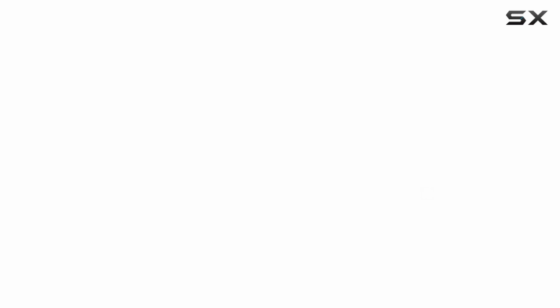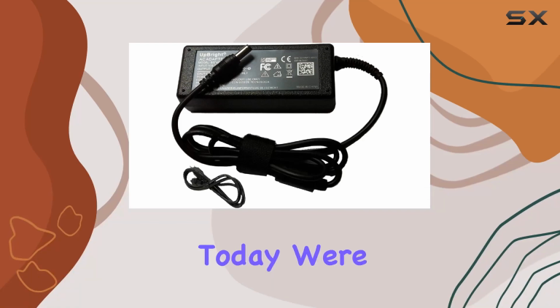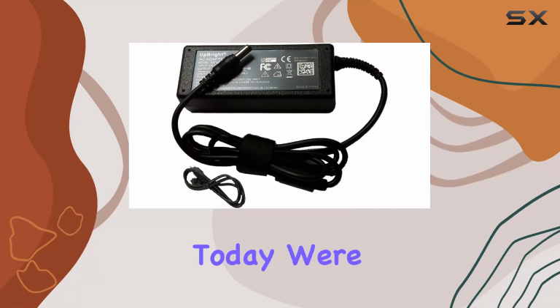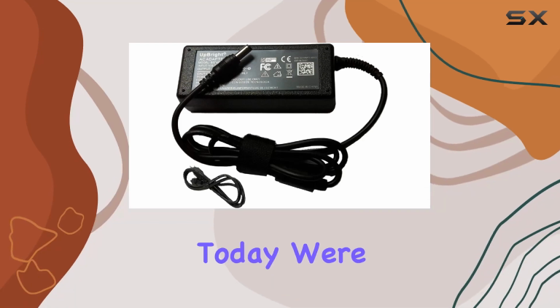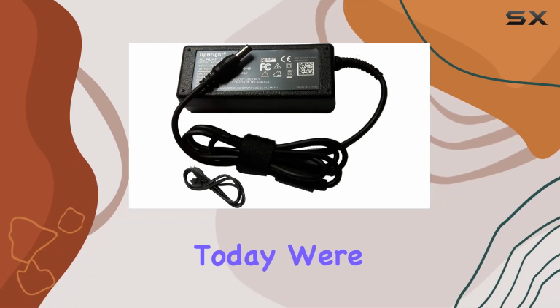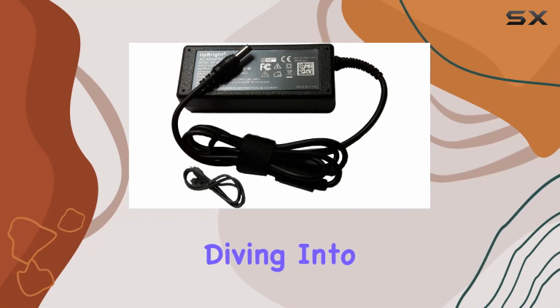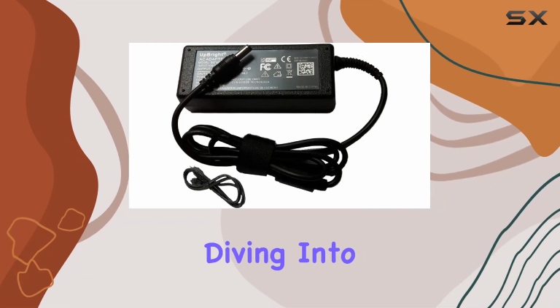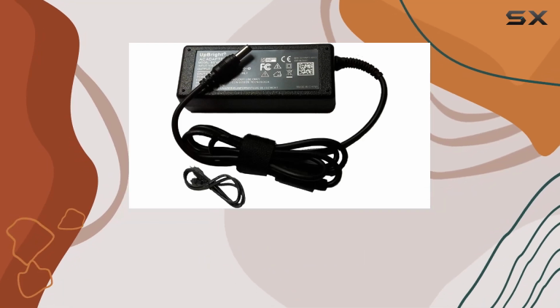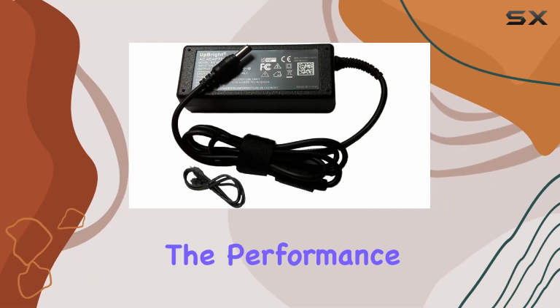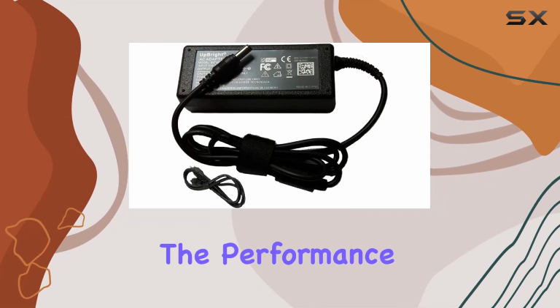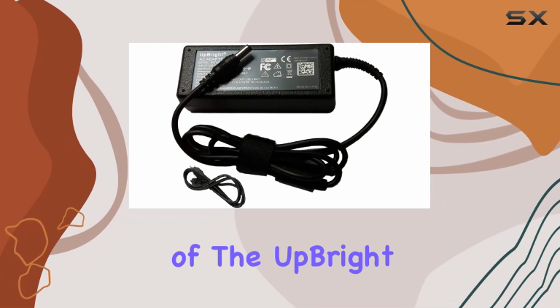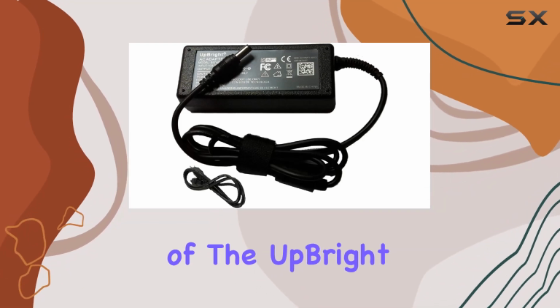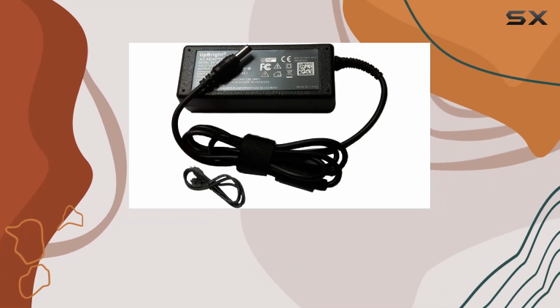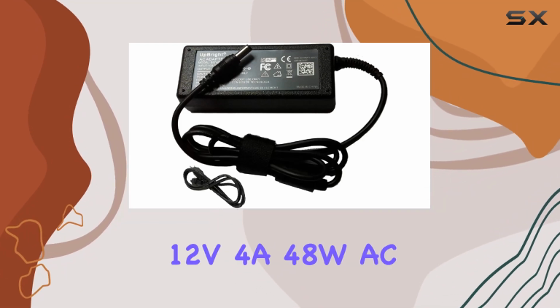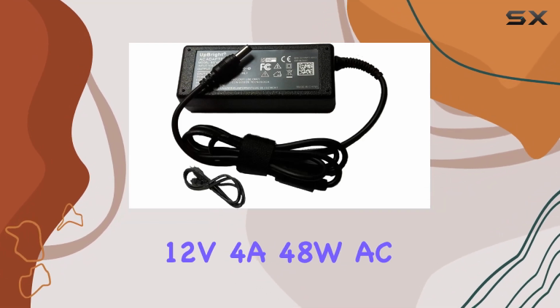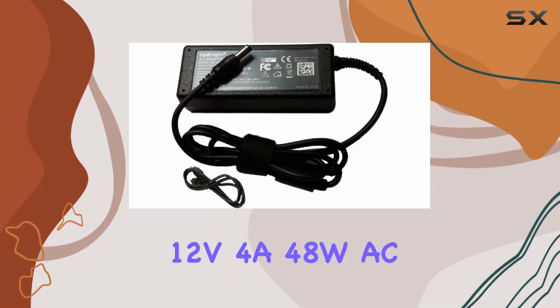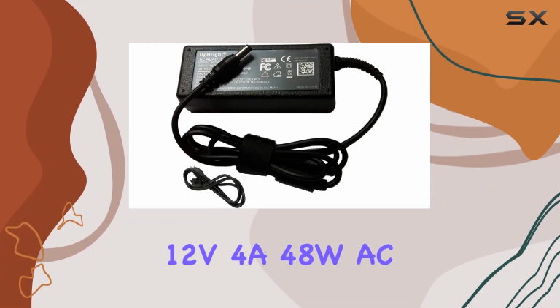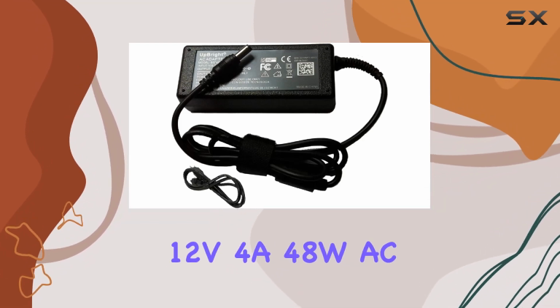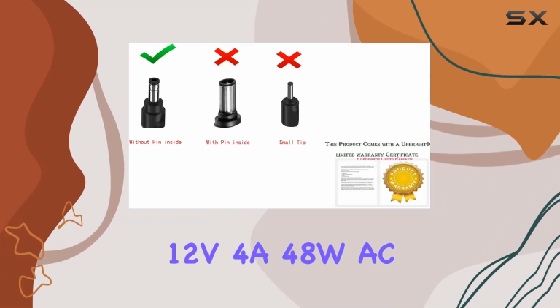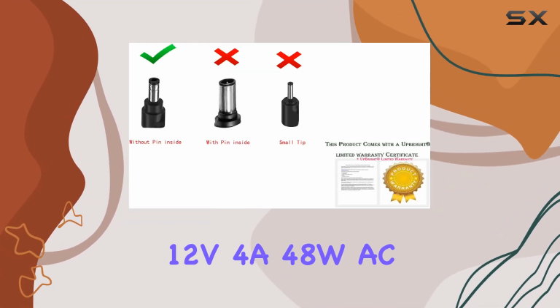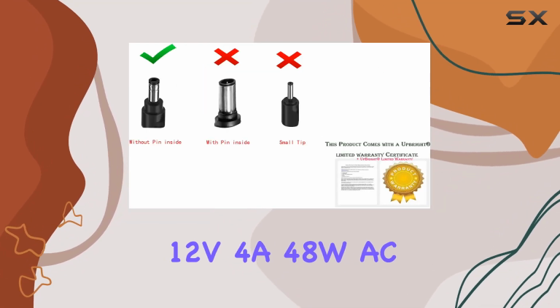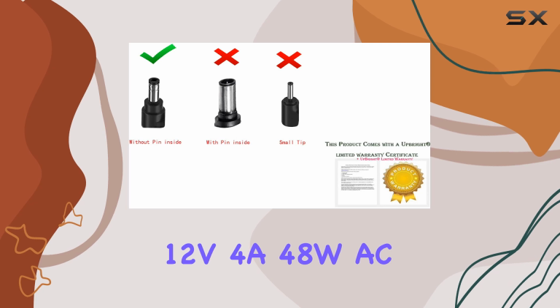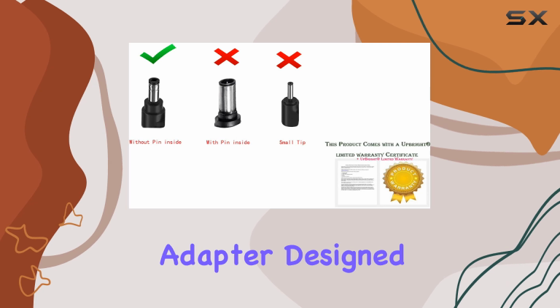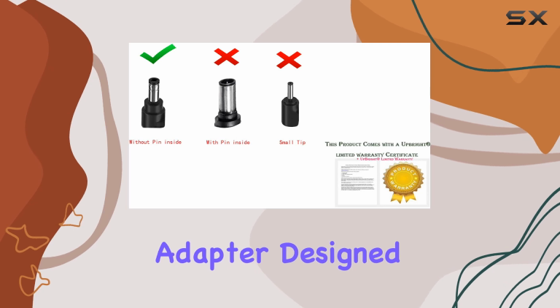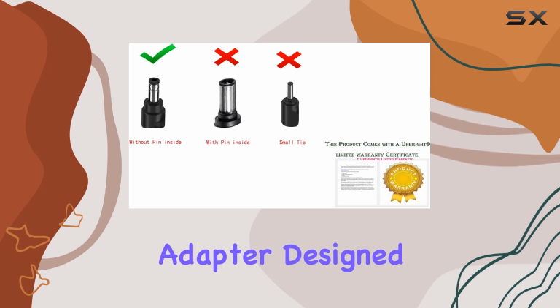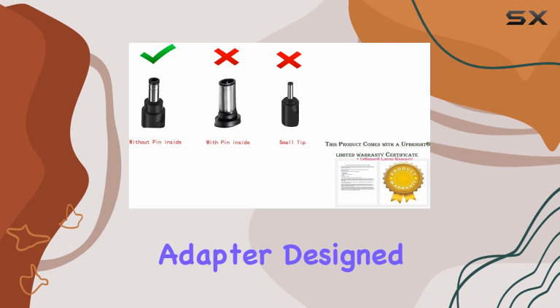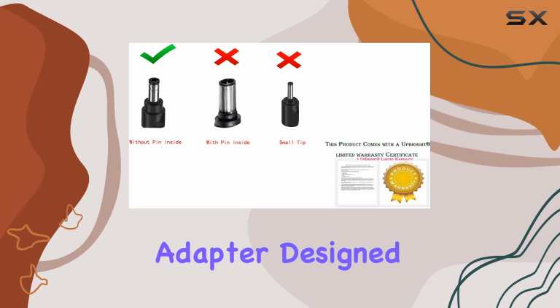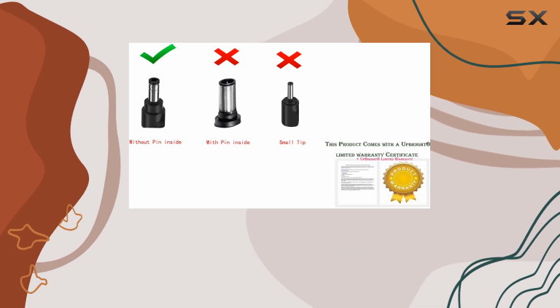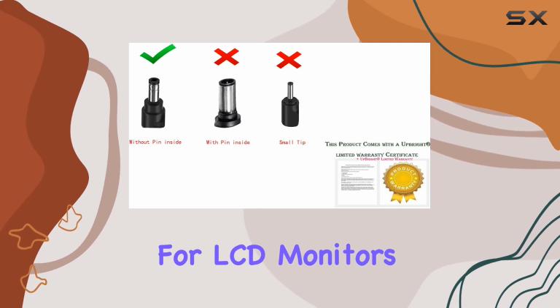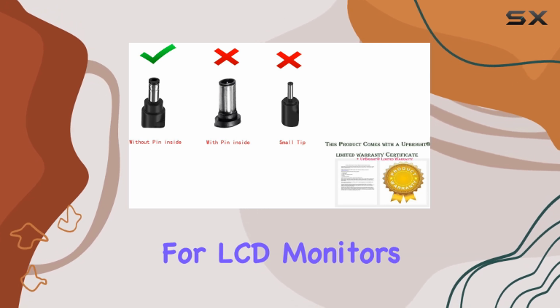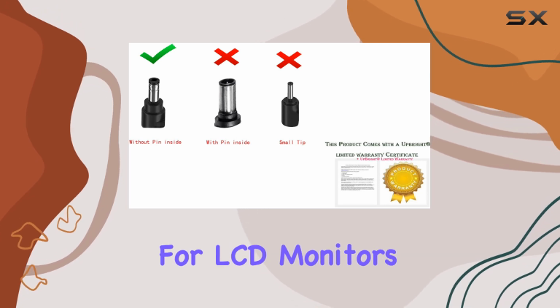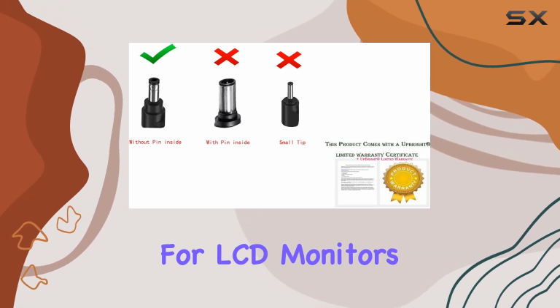Today, we're diving into the performance of the Upright 12V4A 48W AC adapter, designed for LCD monitors.